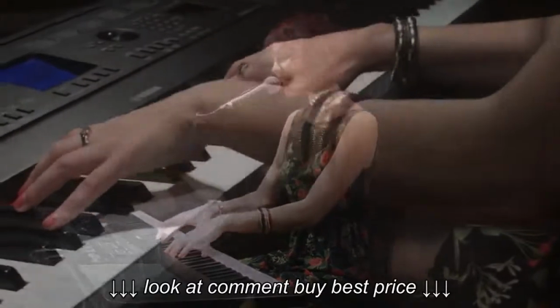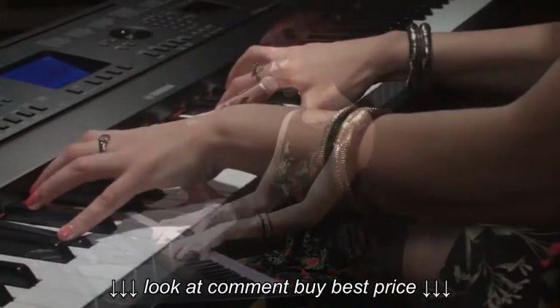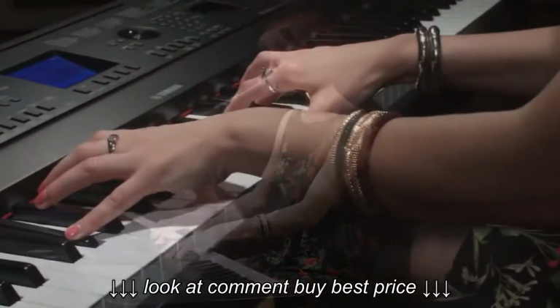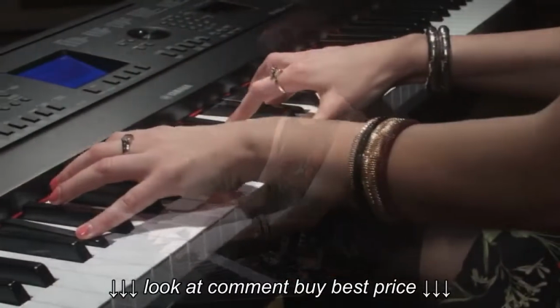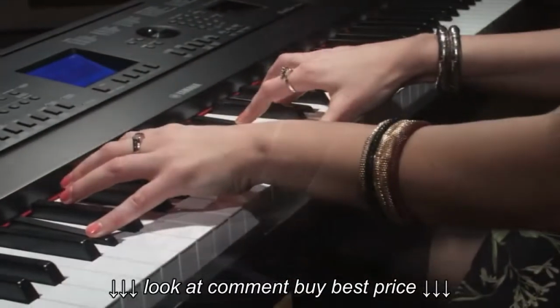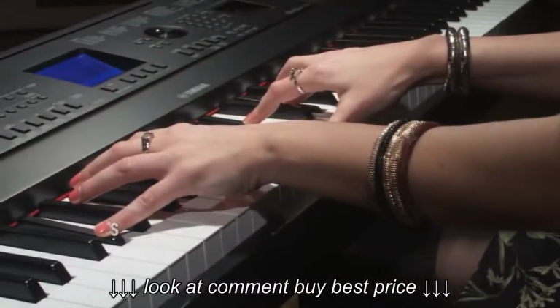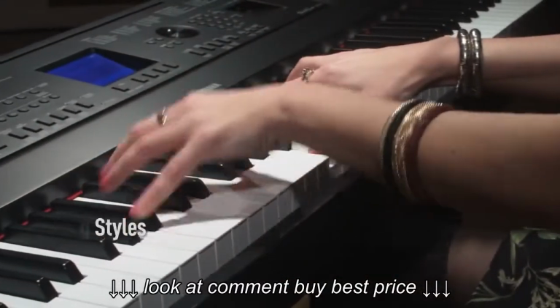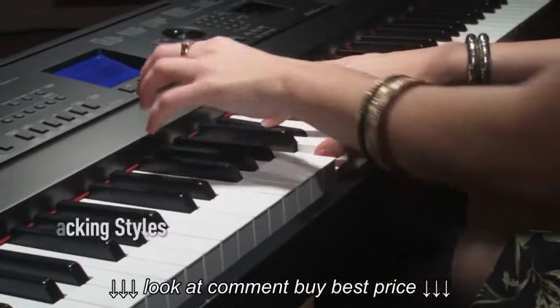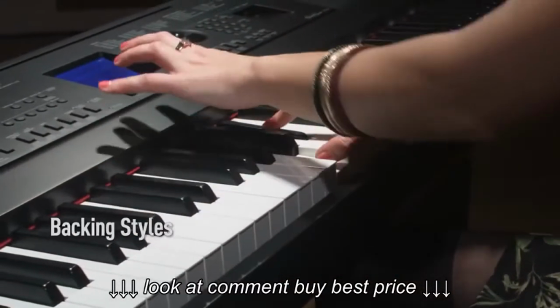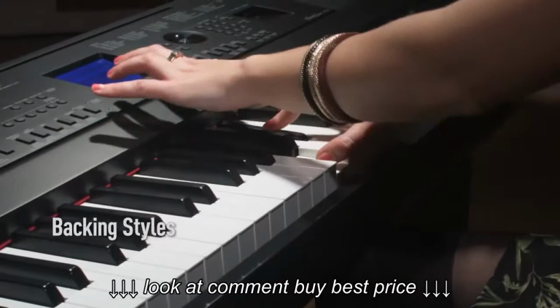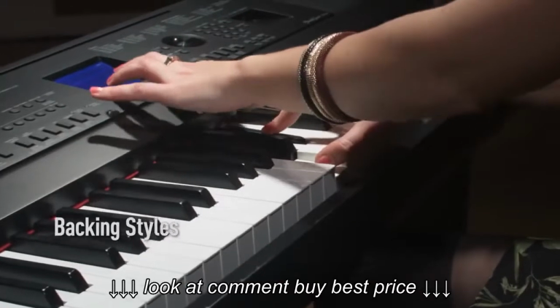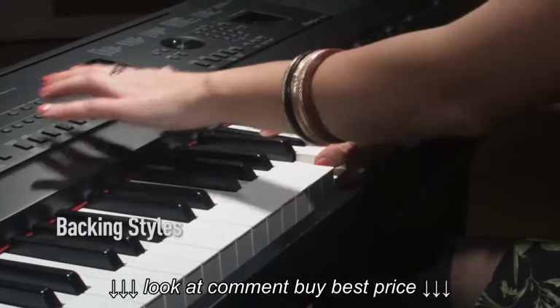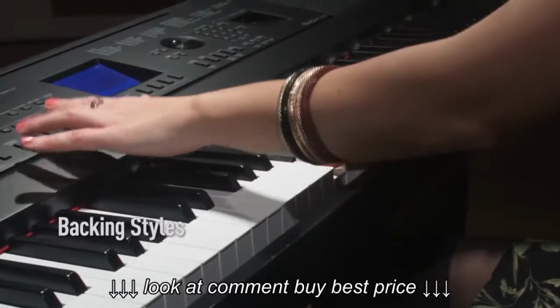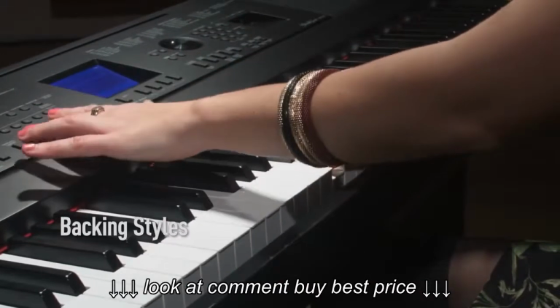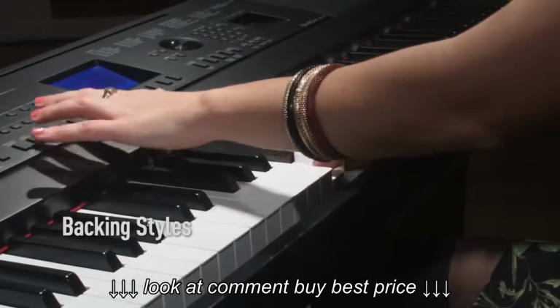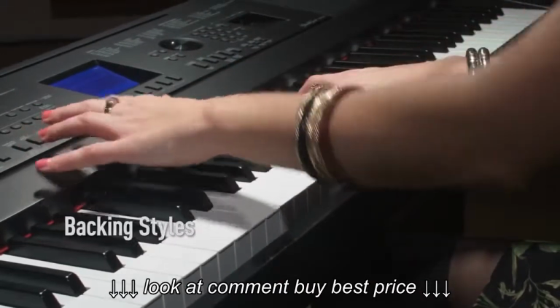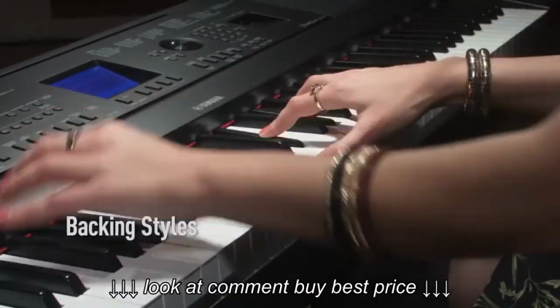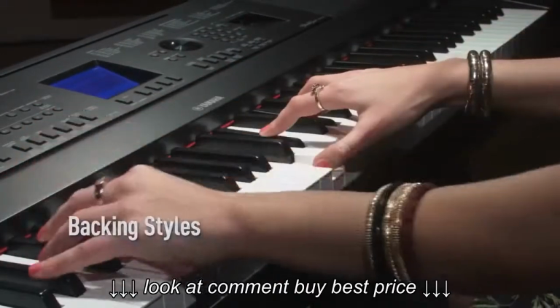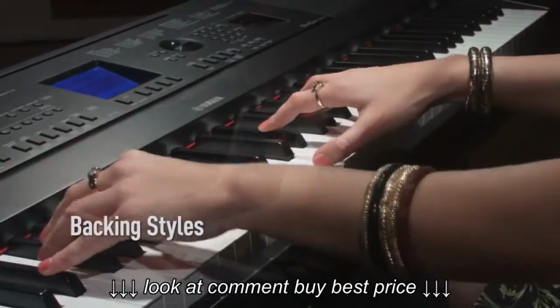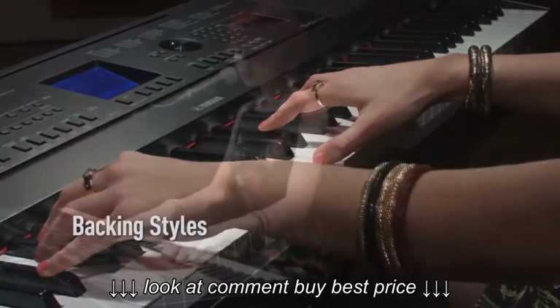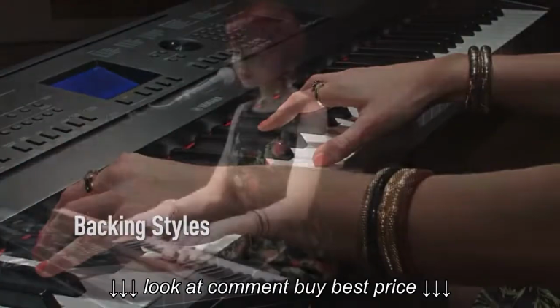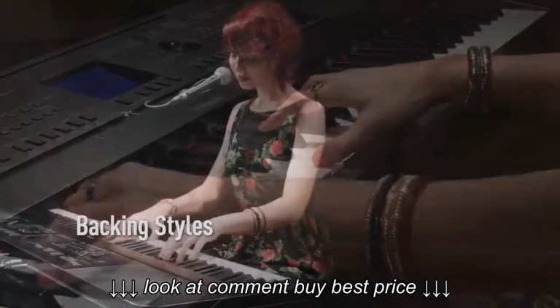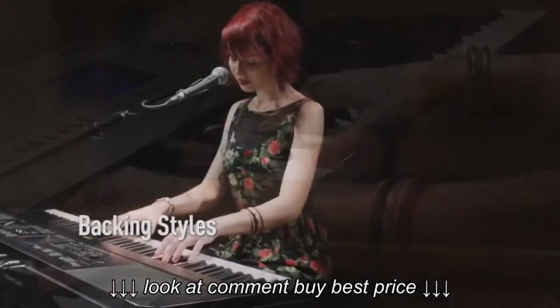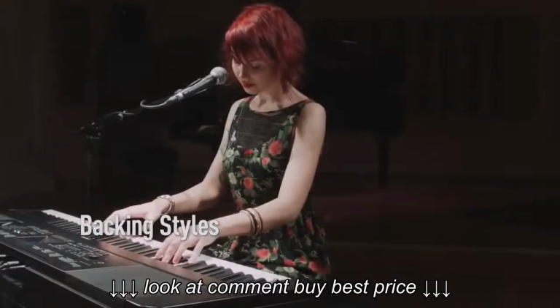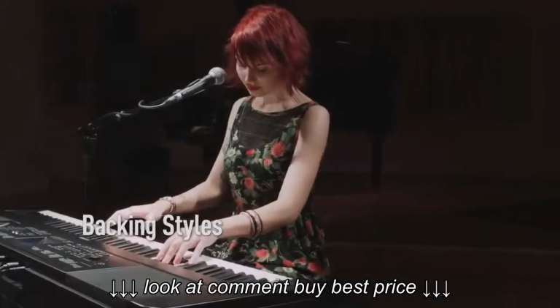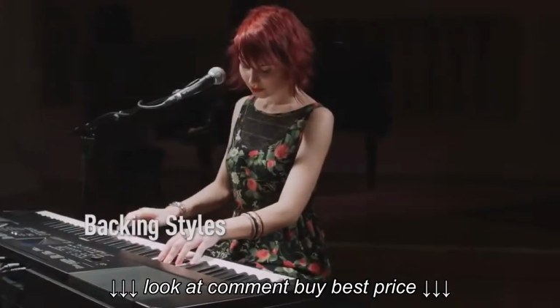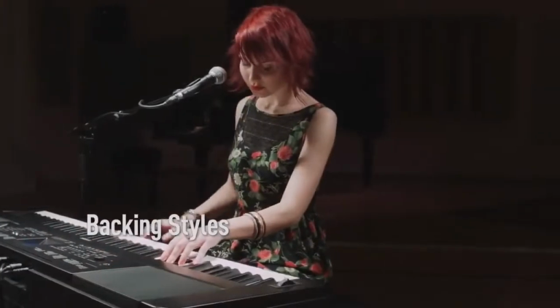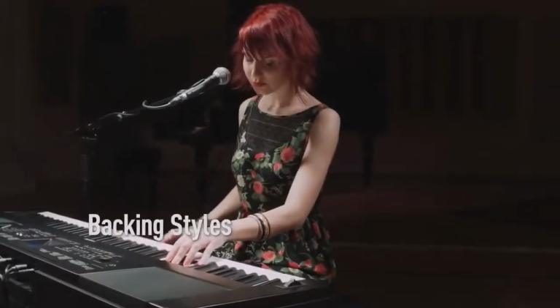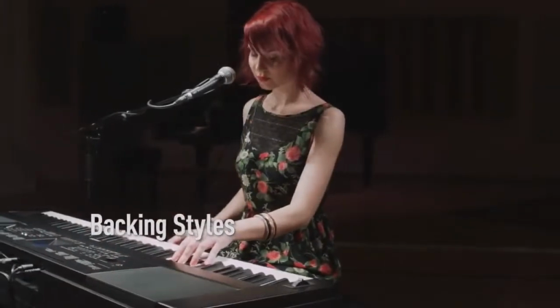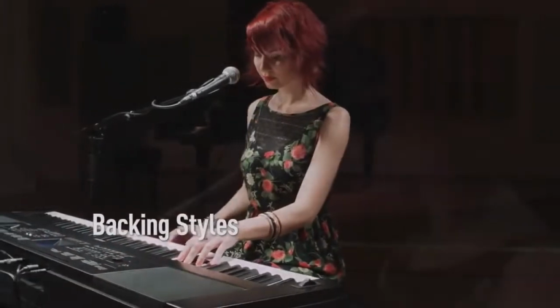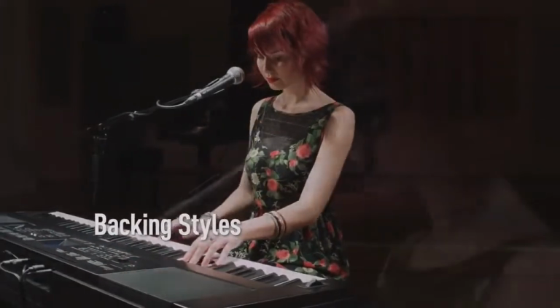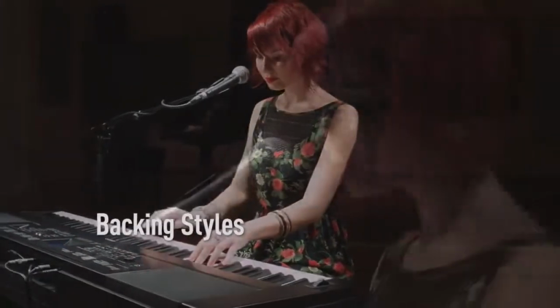If you'd like to play with other musicians, simply choose a style from the panel and the band will join you.